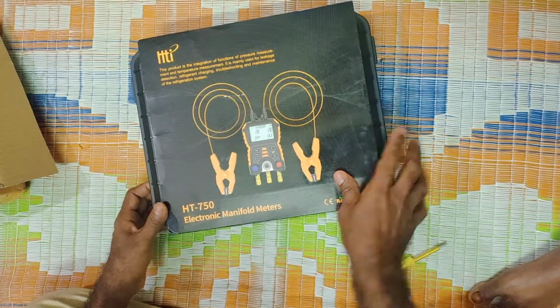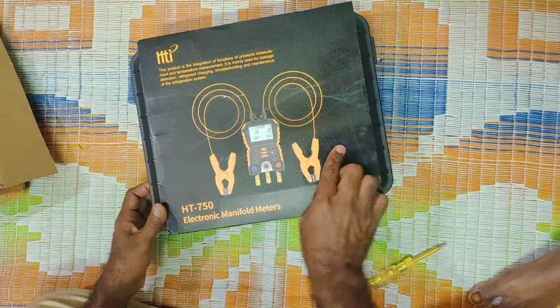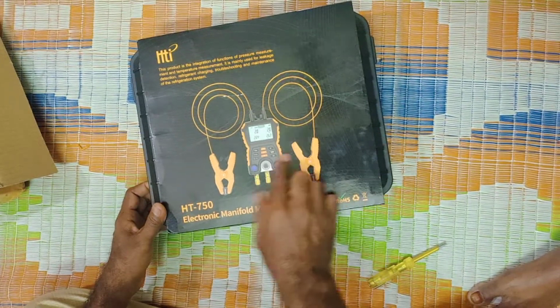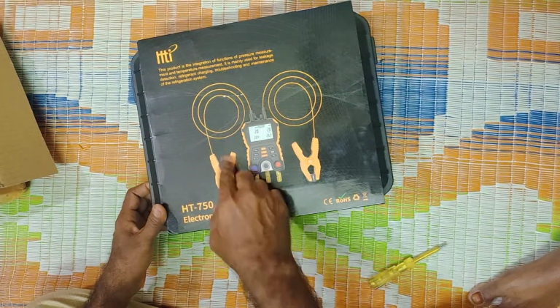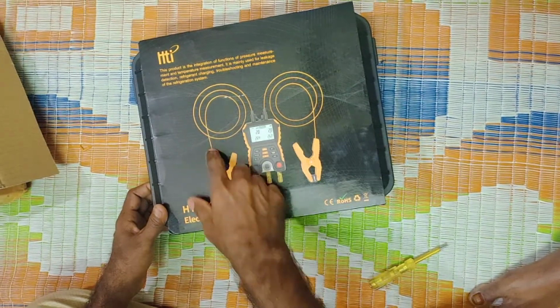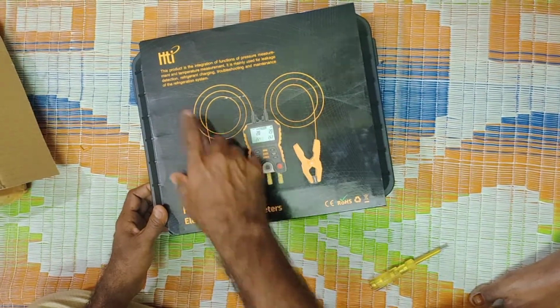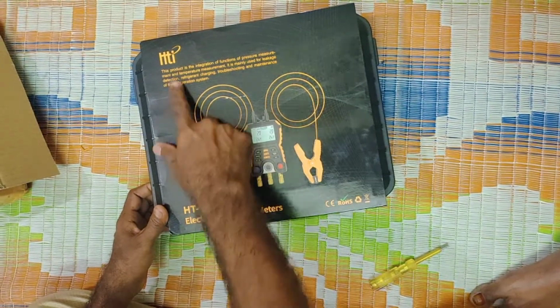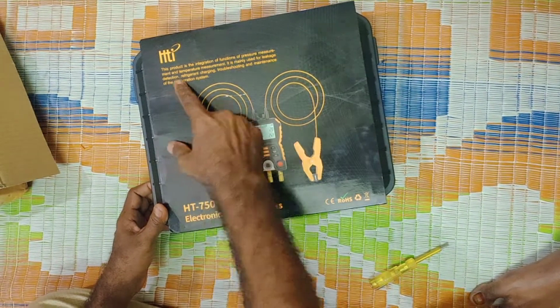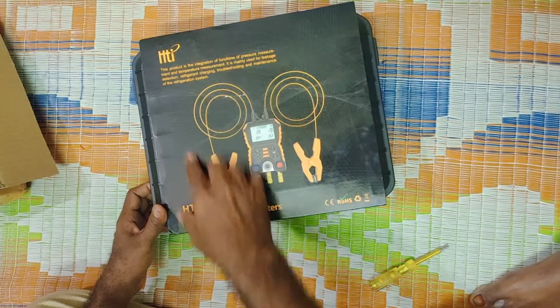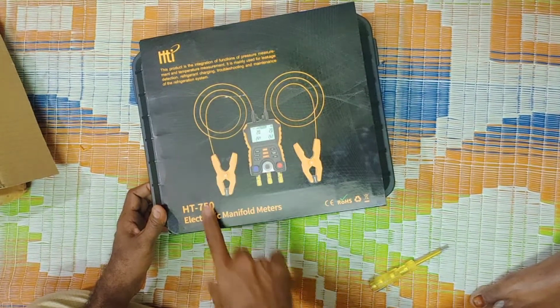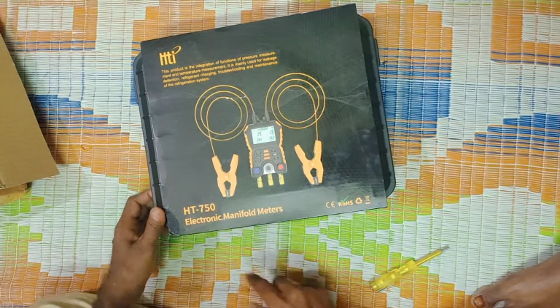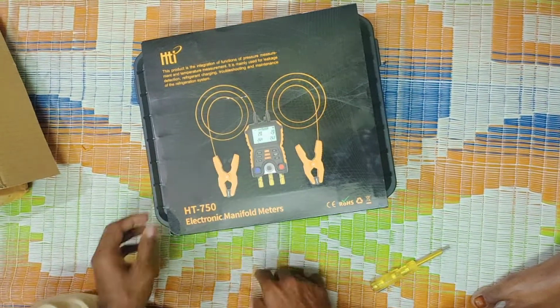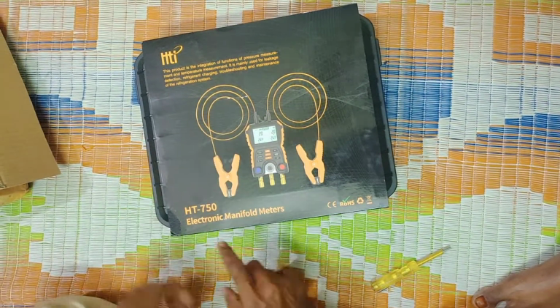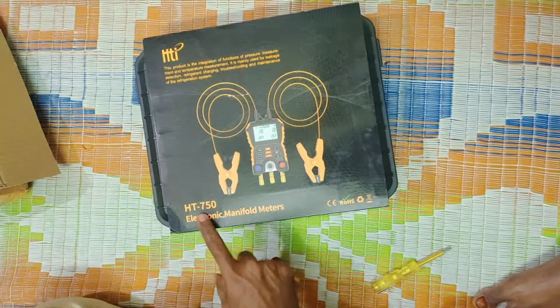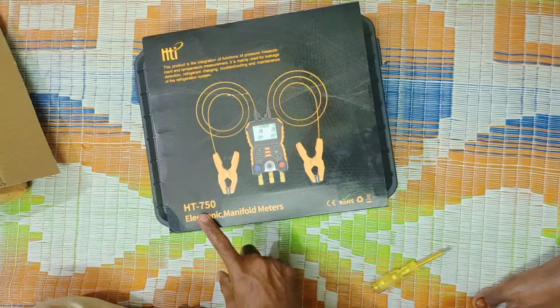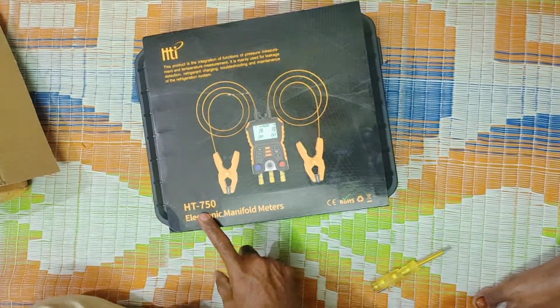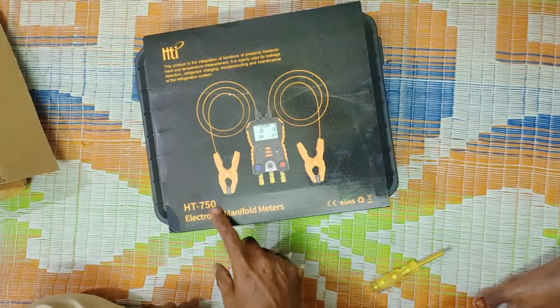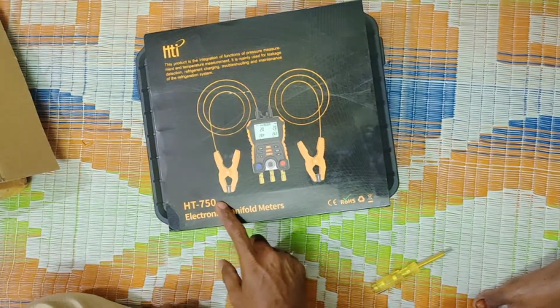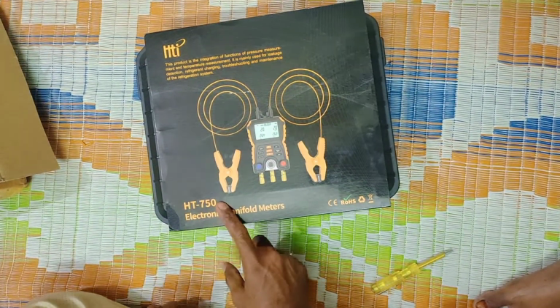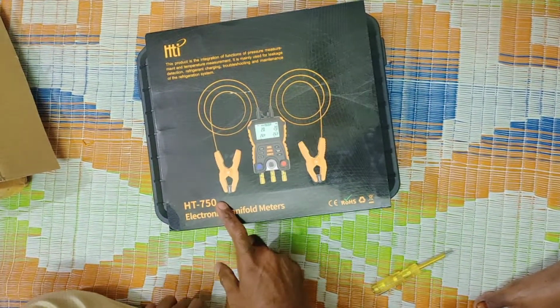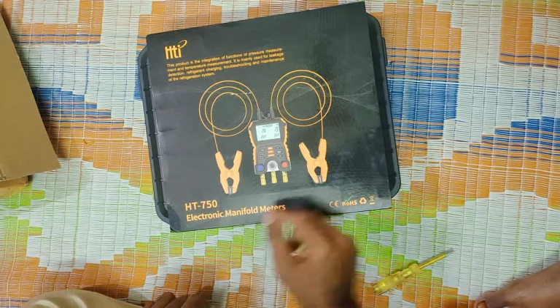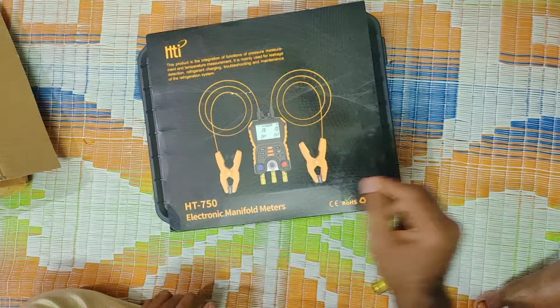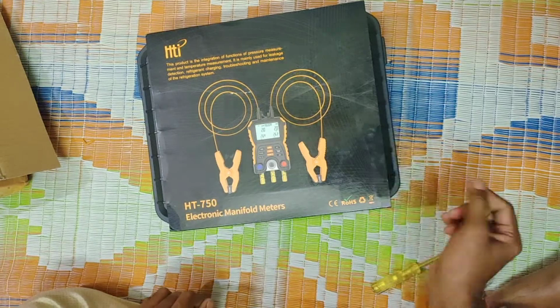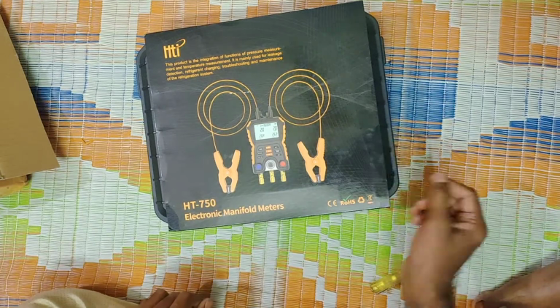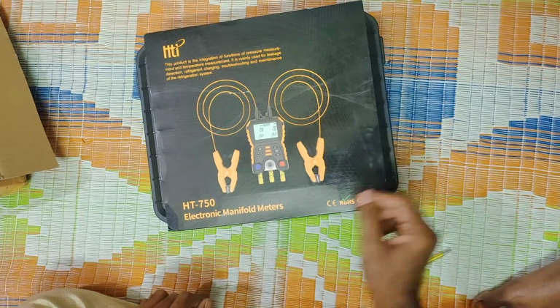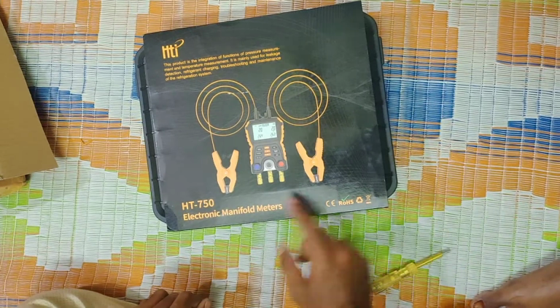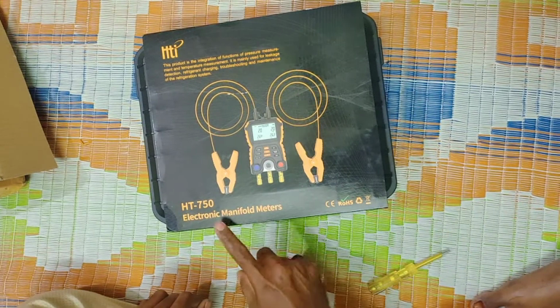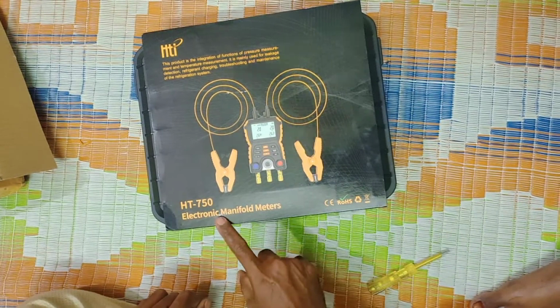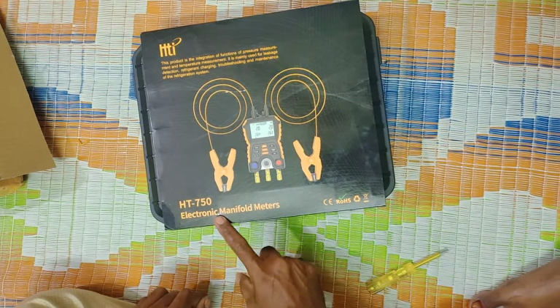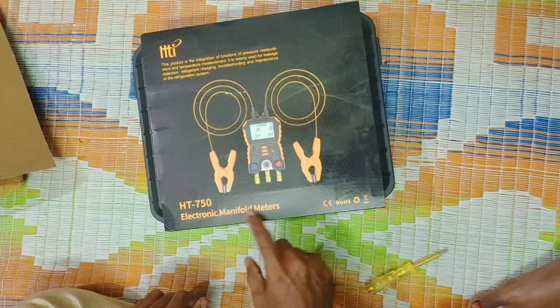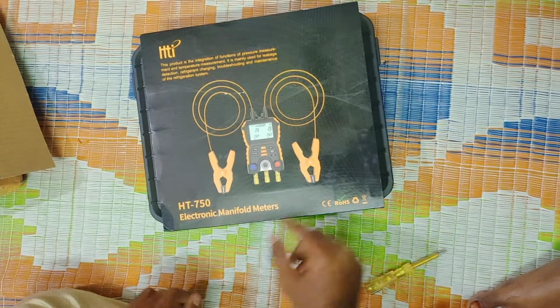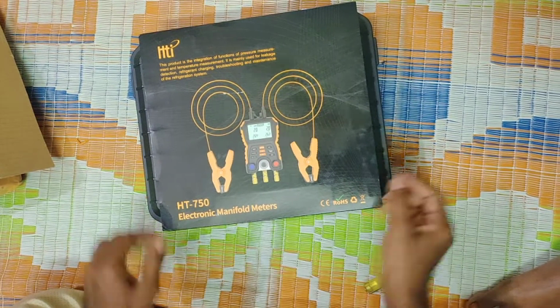It's a HDI. The 3D number is 80. It's an electronic manifold.